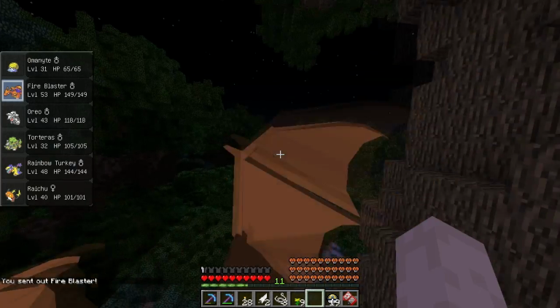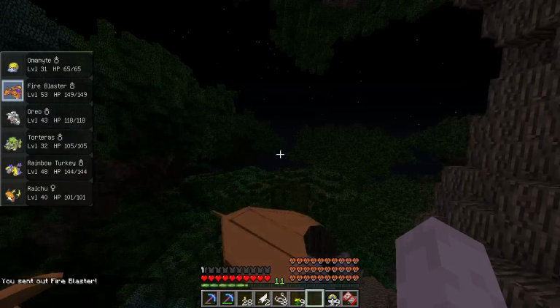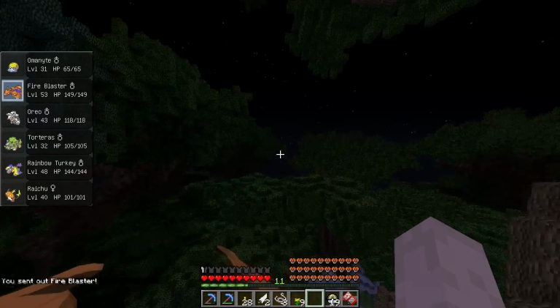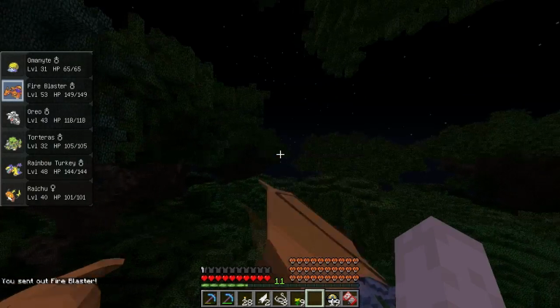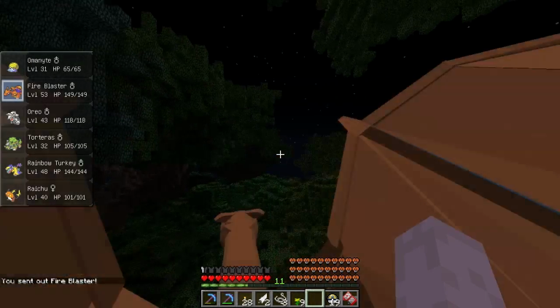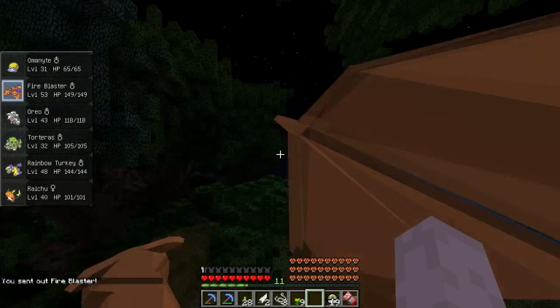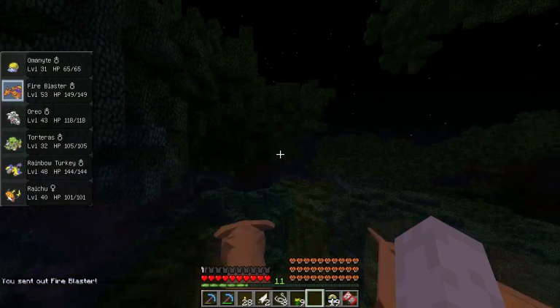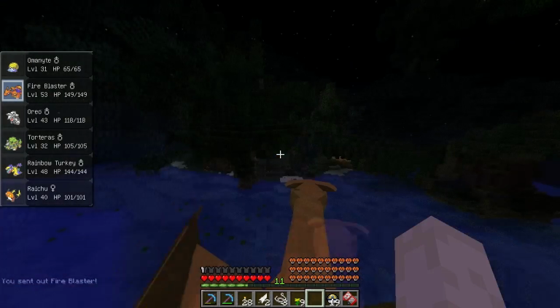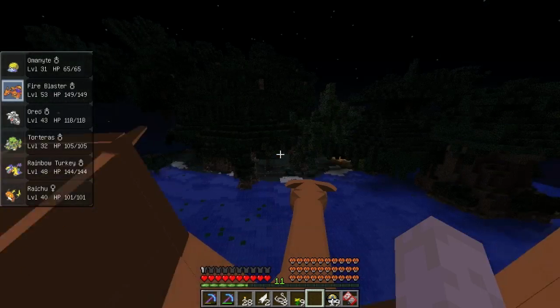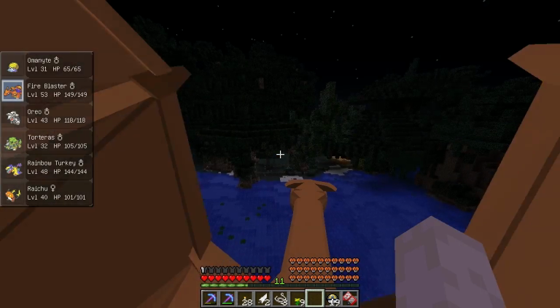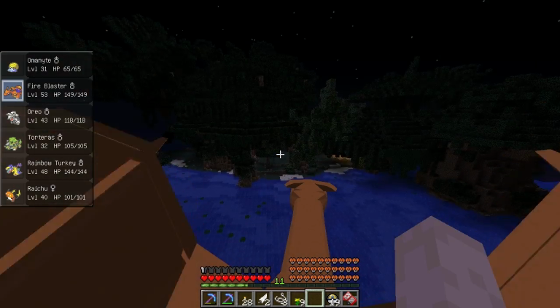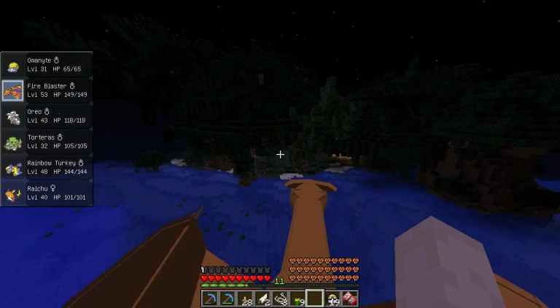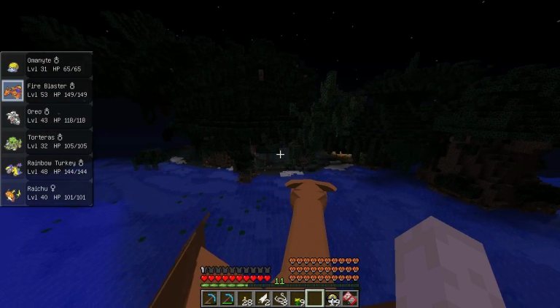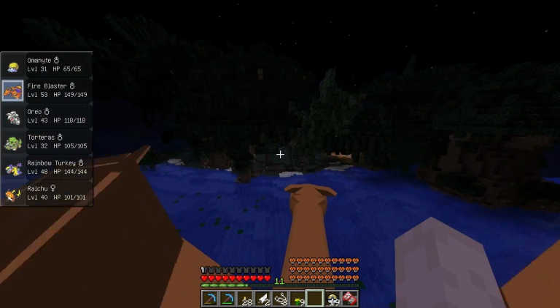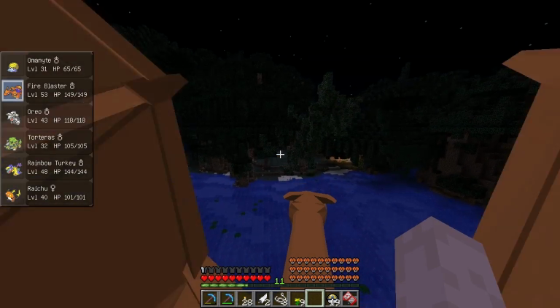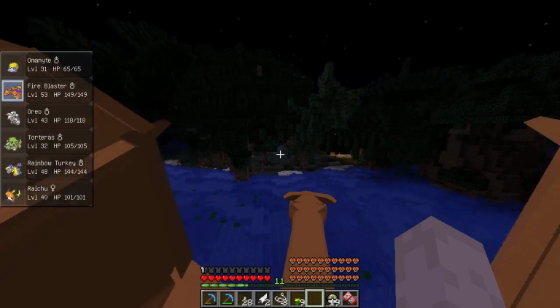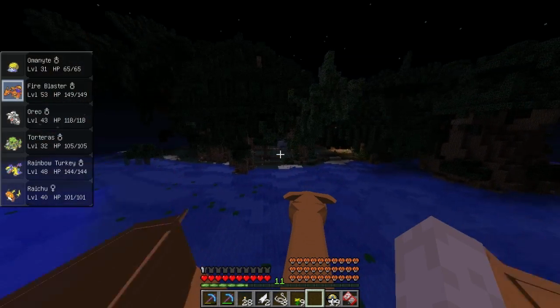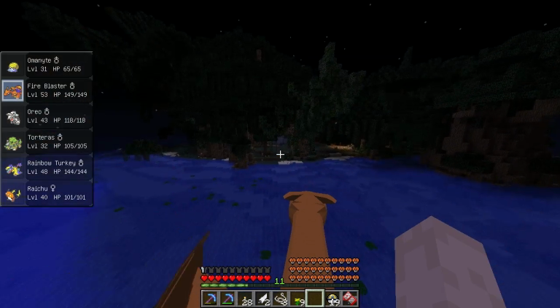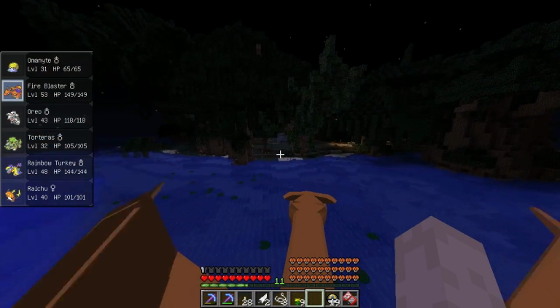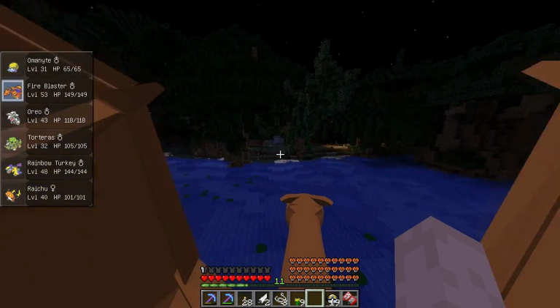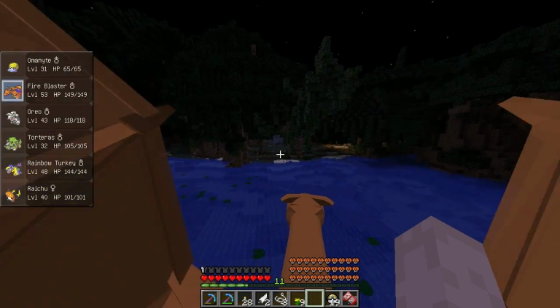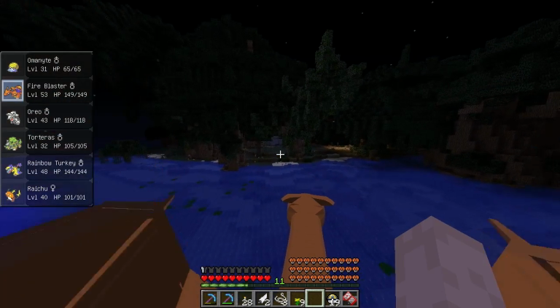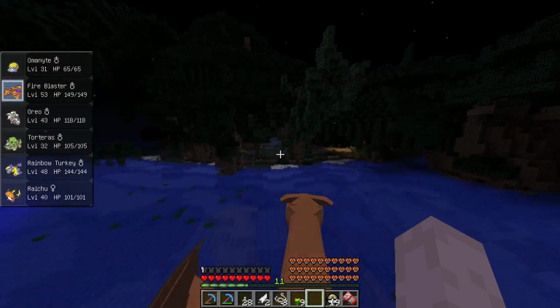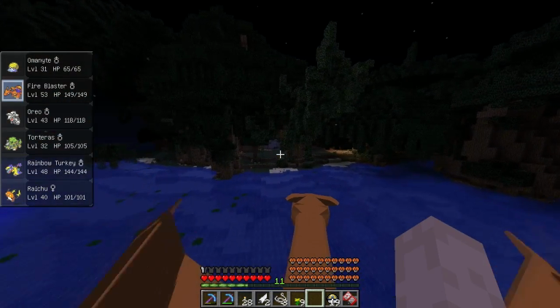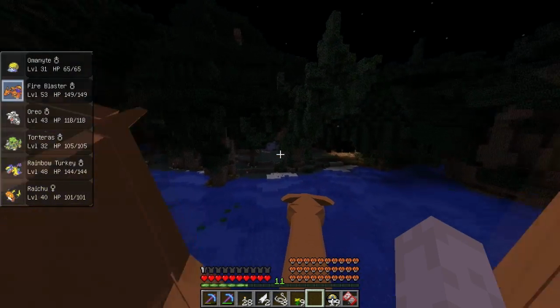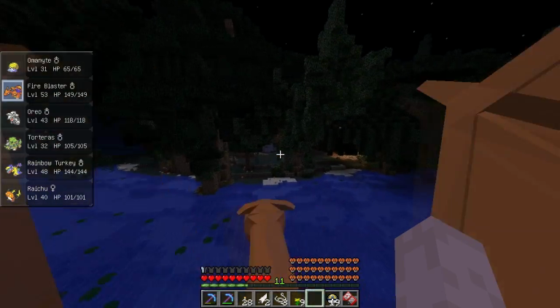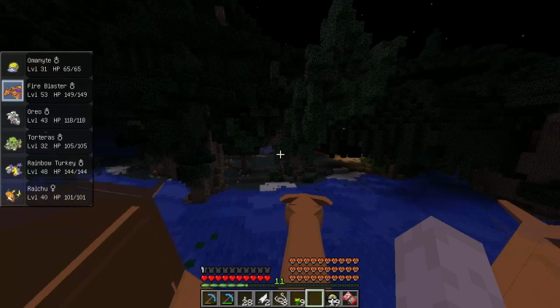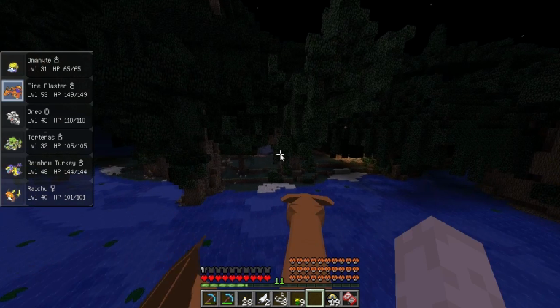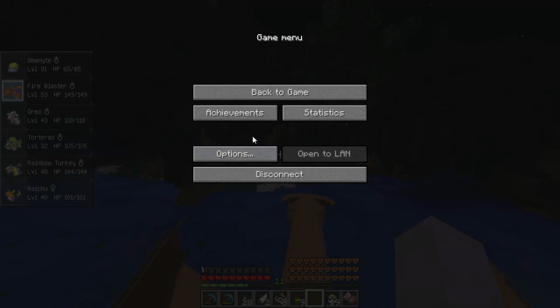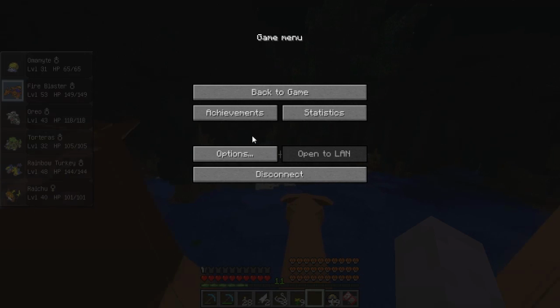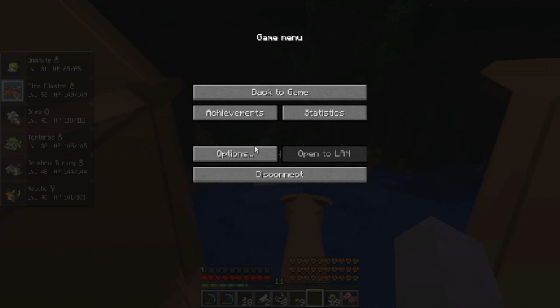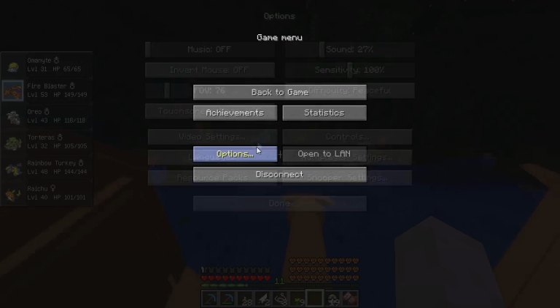Now we're going to jump on our Fire Blaster and fly on over to the swamp. I'll be back as soon as I am there. We are here at the swamp biome — that is where you find Mudkips, I believe. I think so.